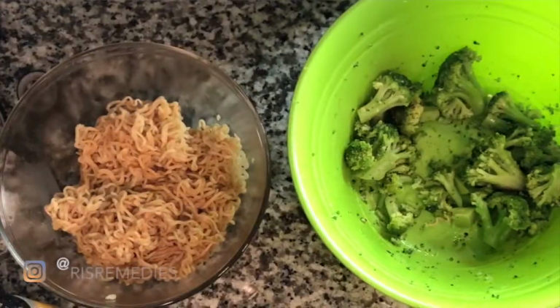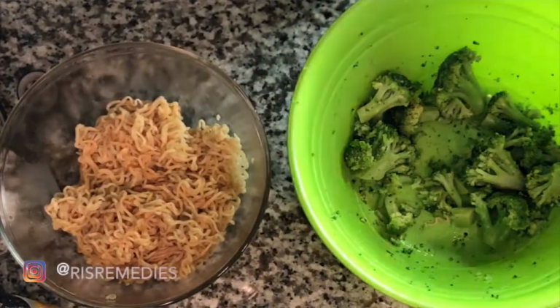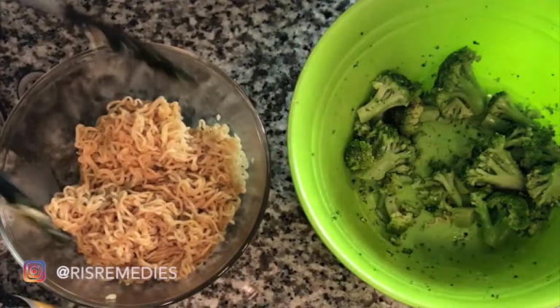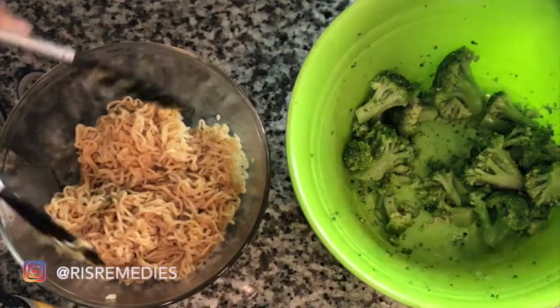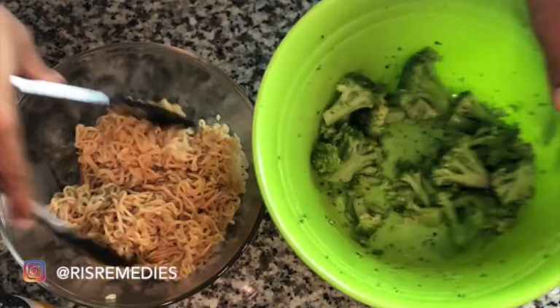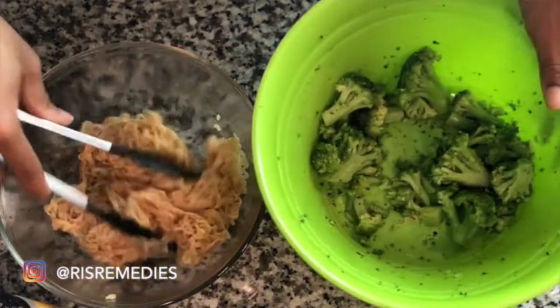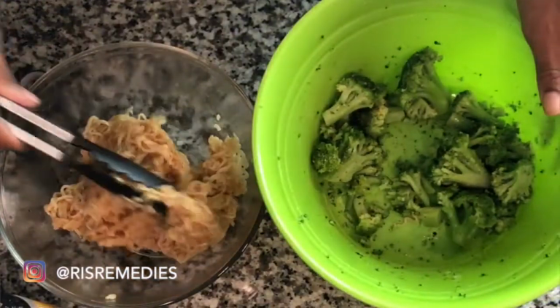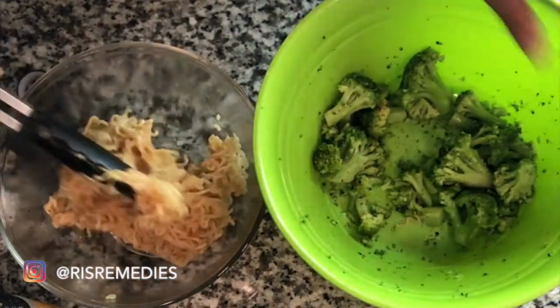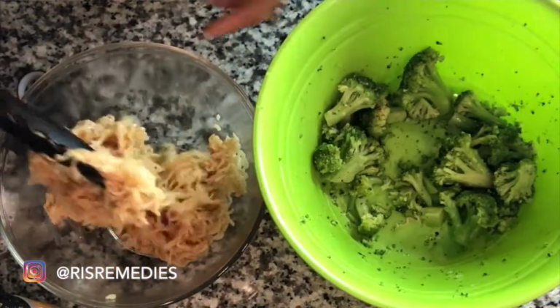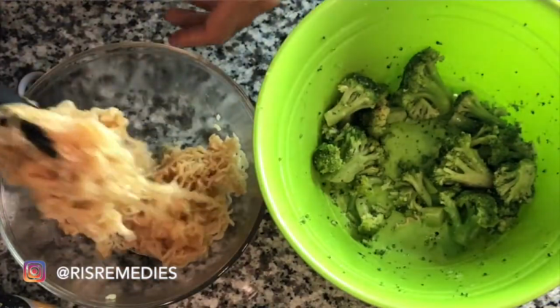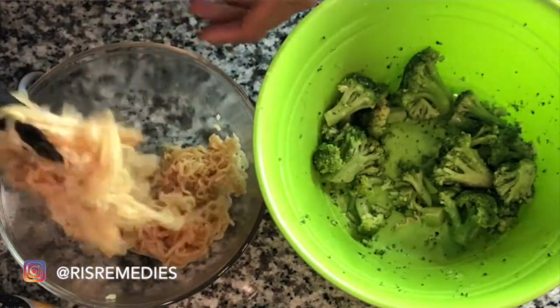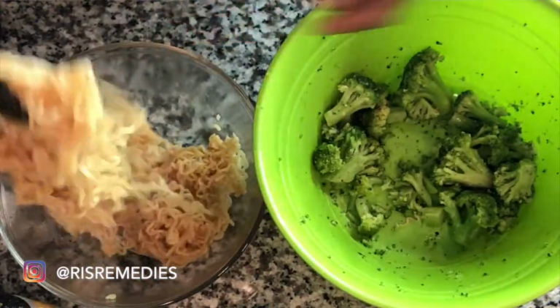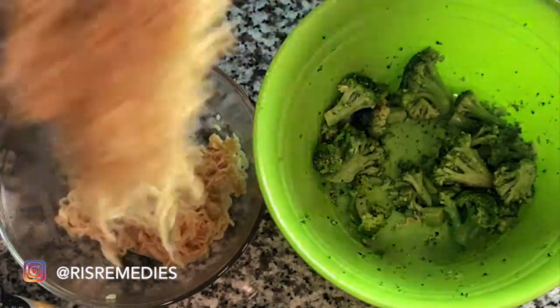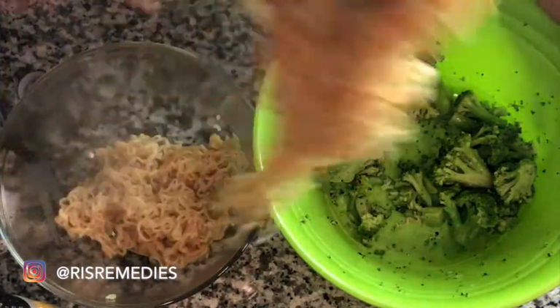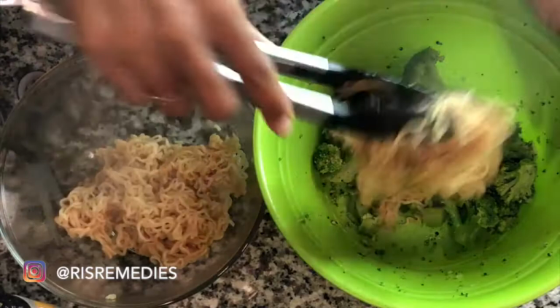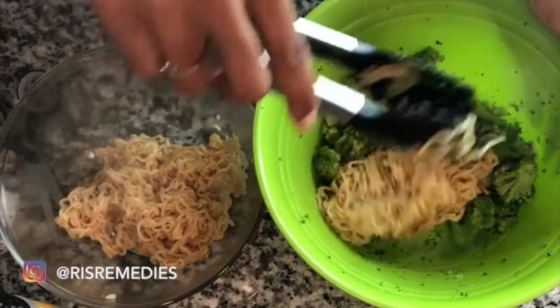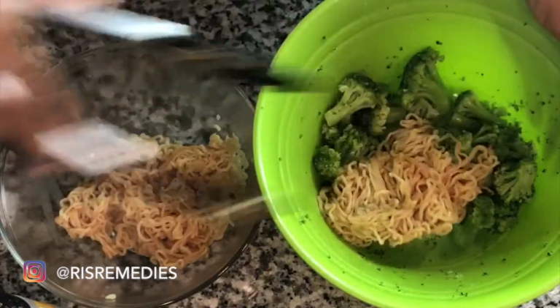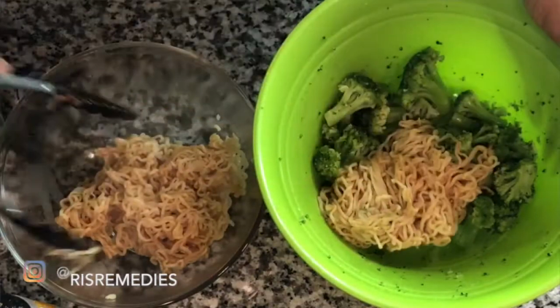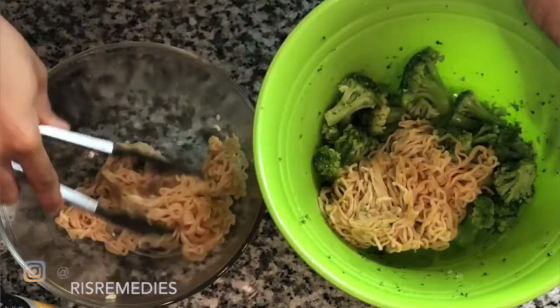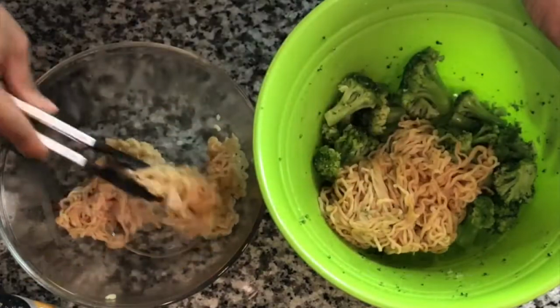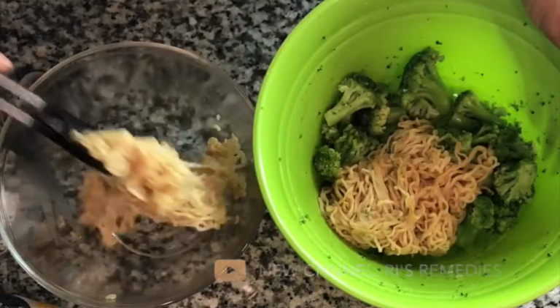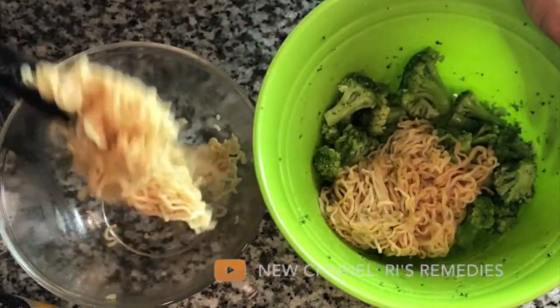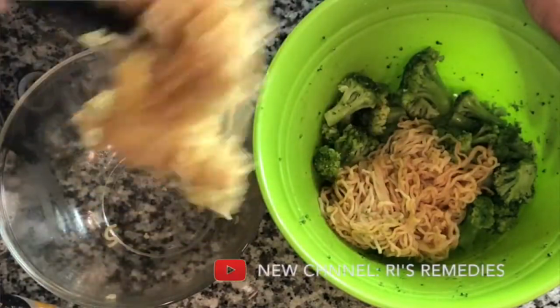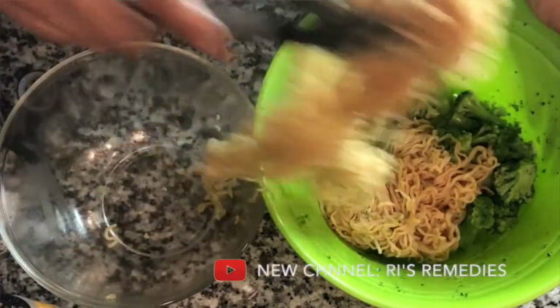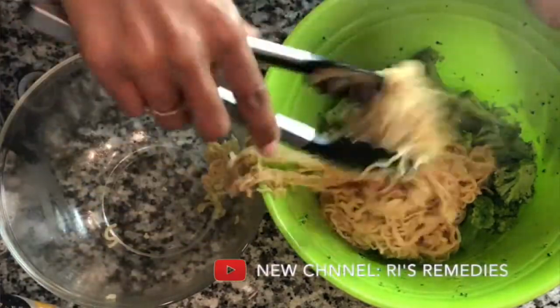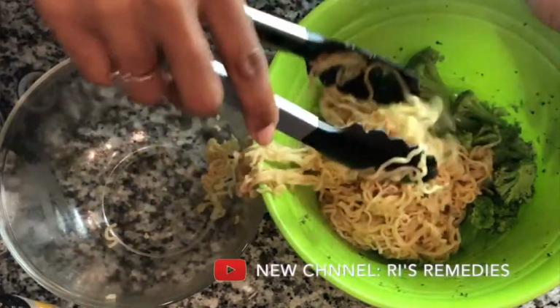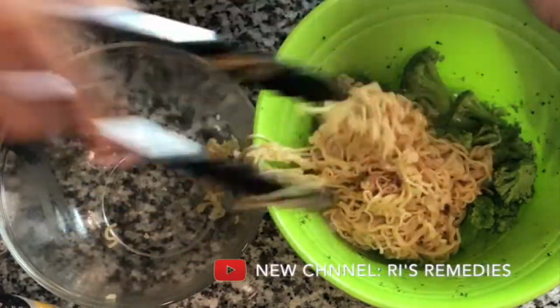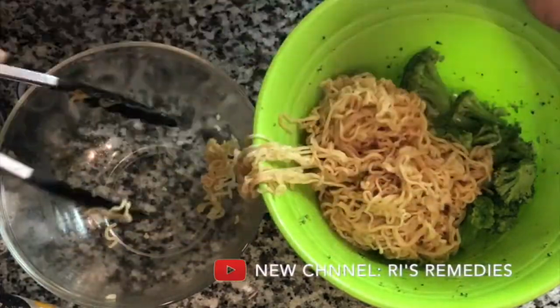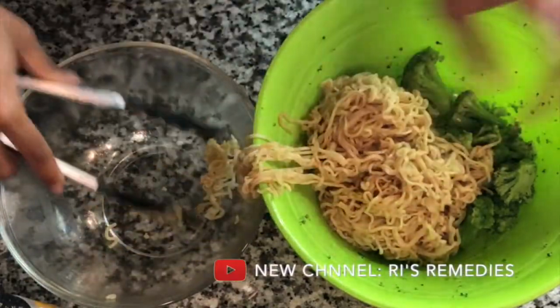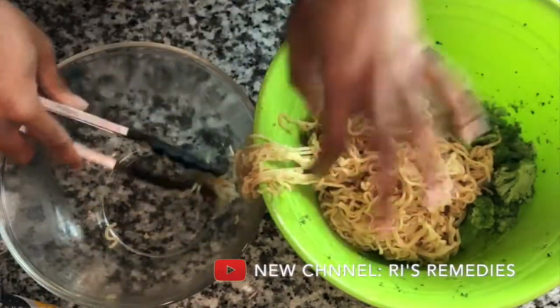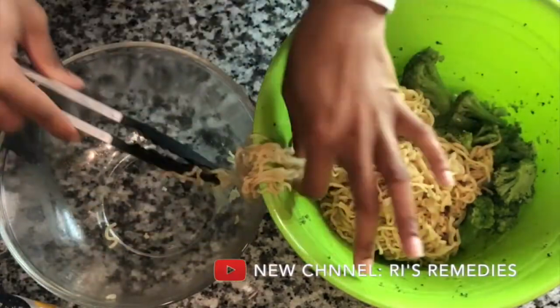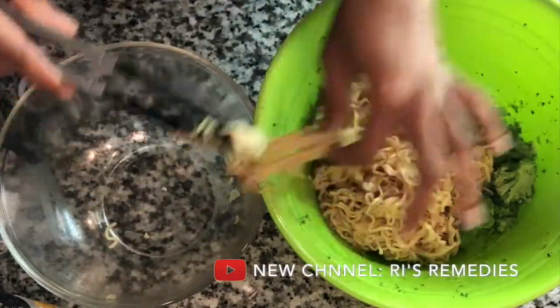Now we're going to add the noodles to the broccoli and get all those flavors nice and combined.